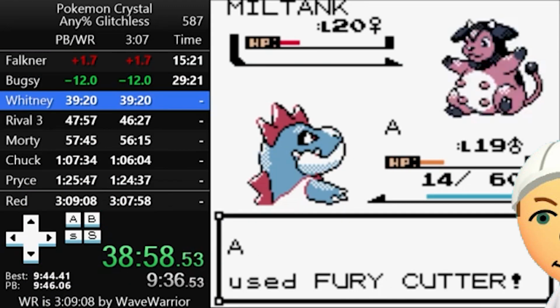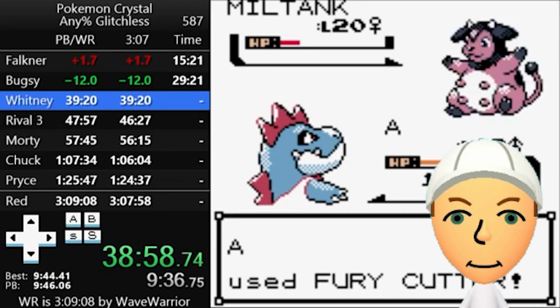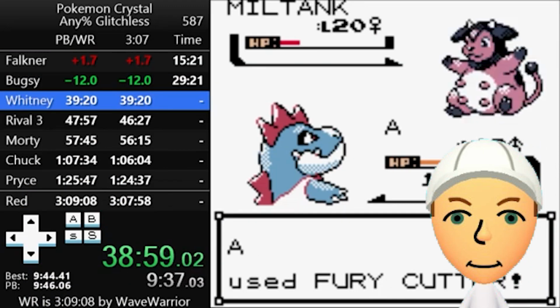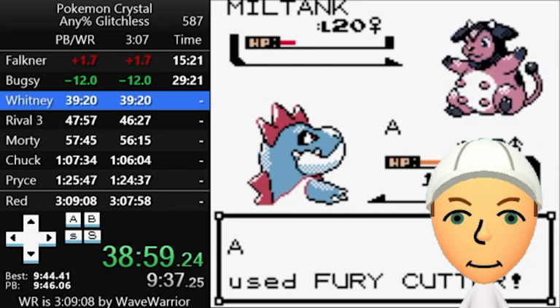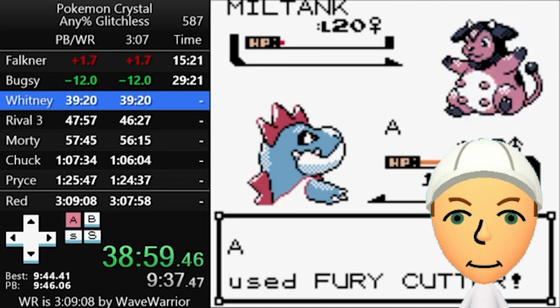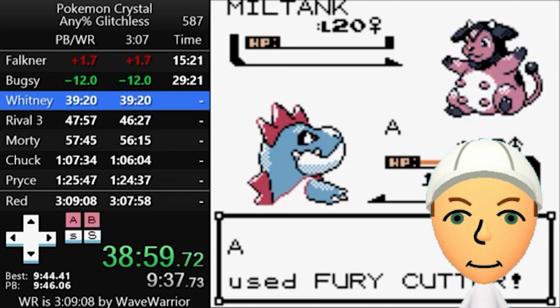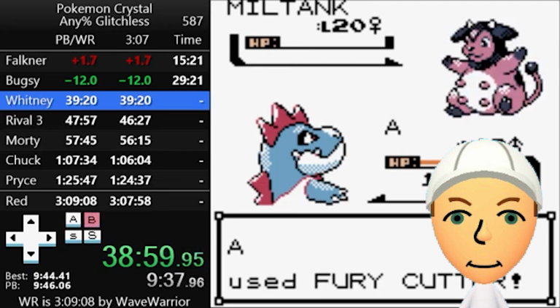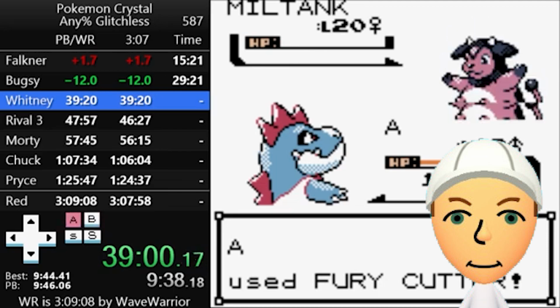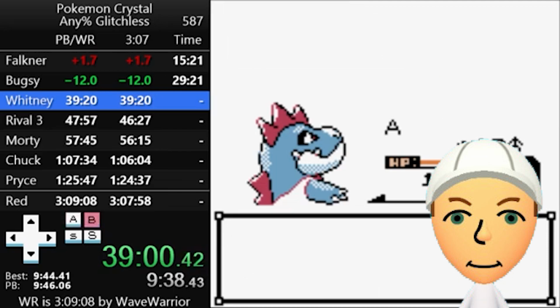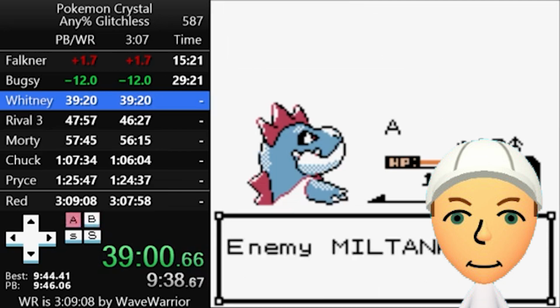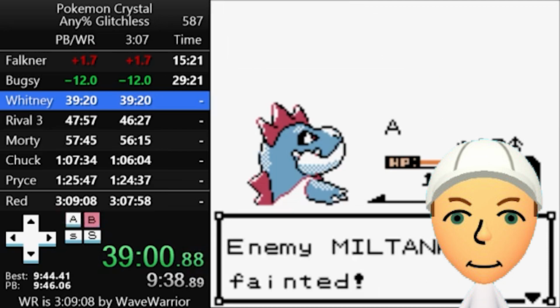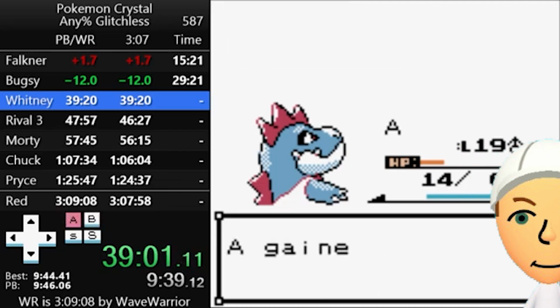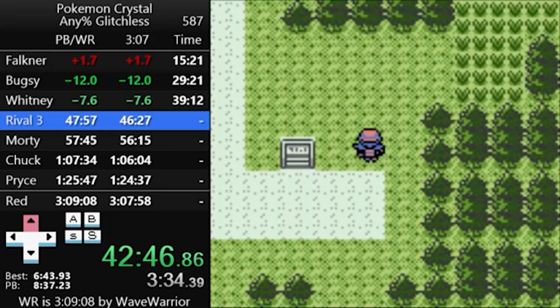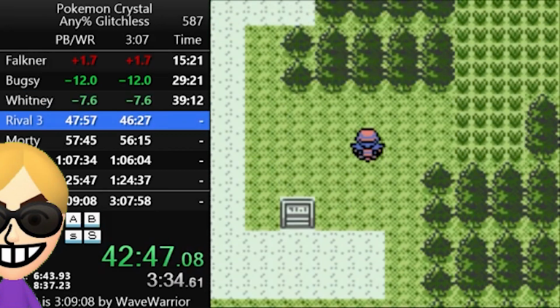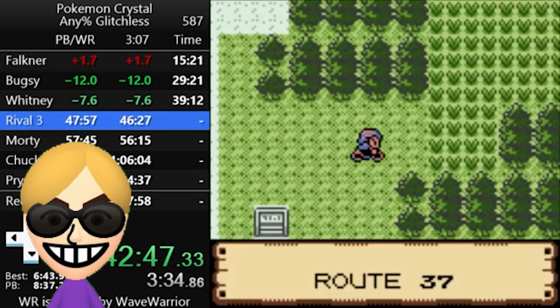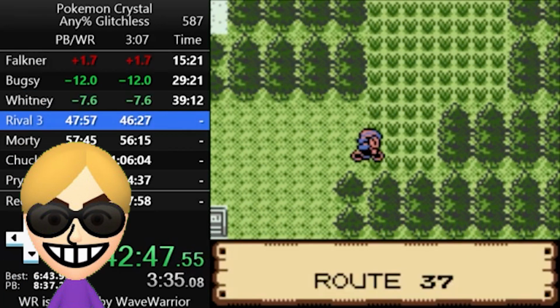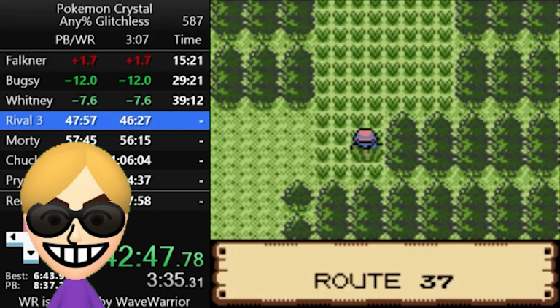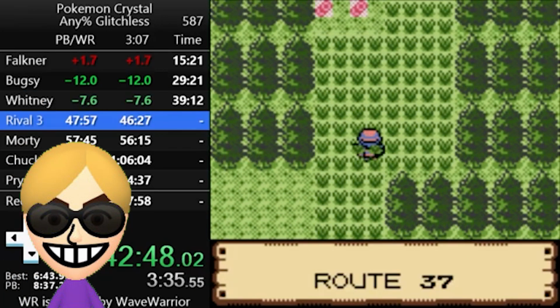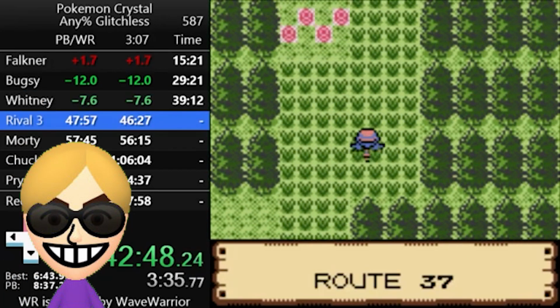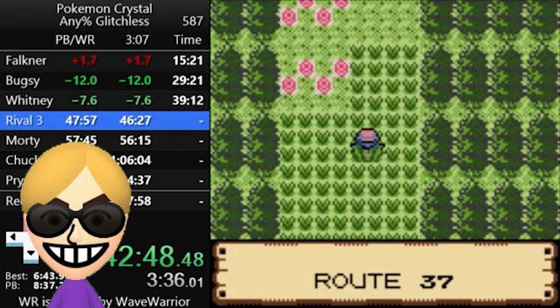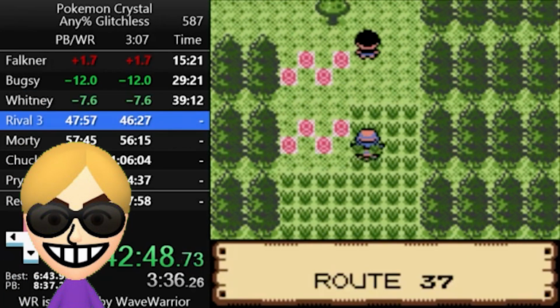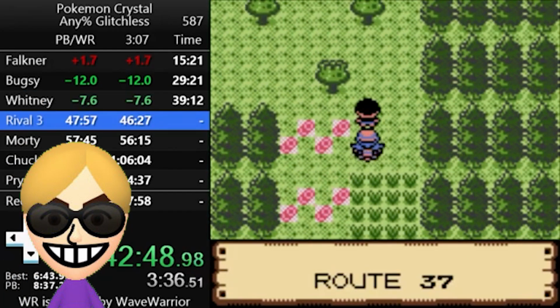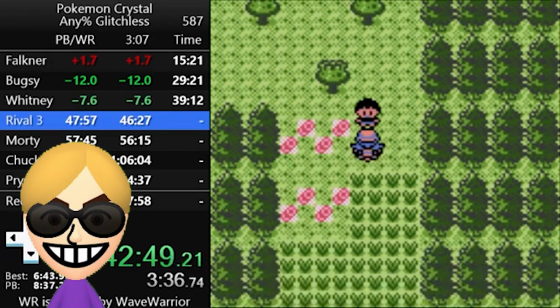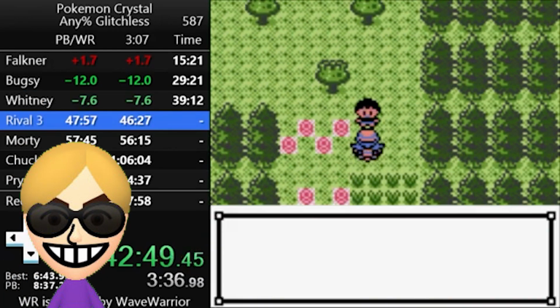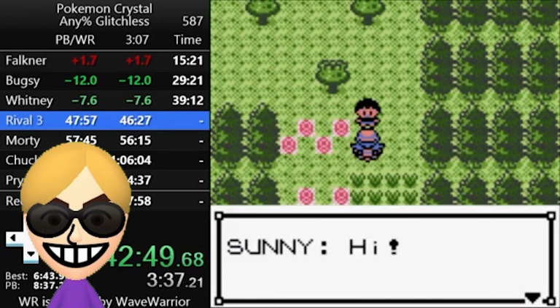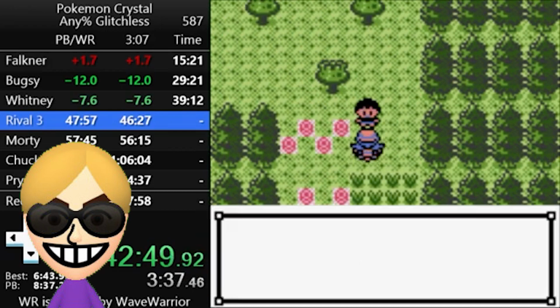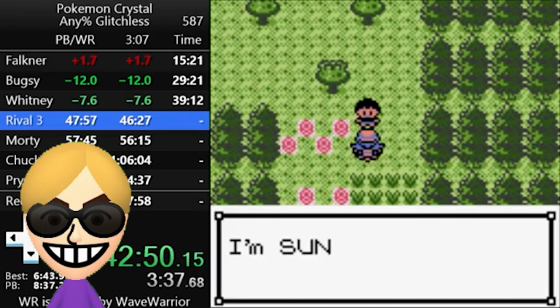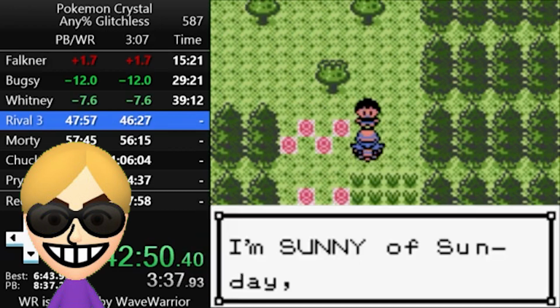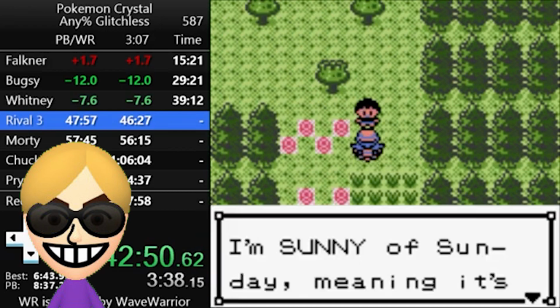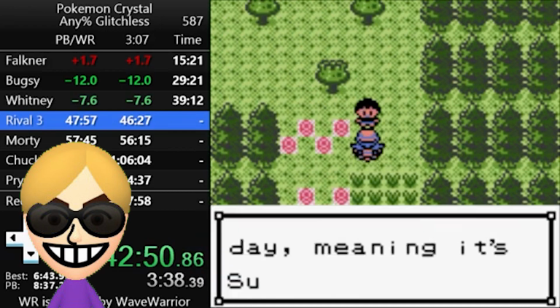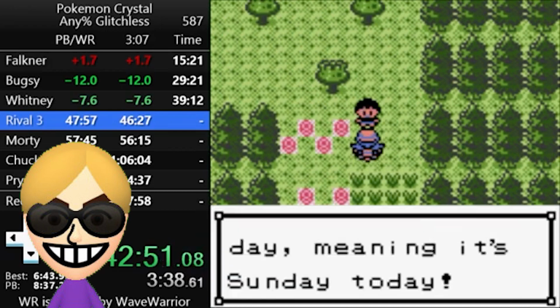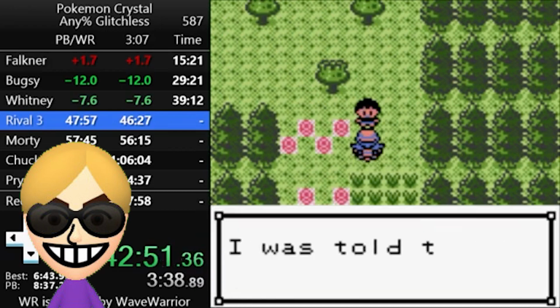What's up guys, I'm Dash, and my hidden power is Fighting-type. And I'm Elias, and my Mii looks absolutely nothing like me. Thanks for nothing, Matt.